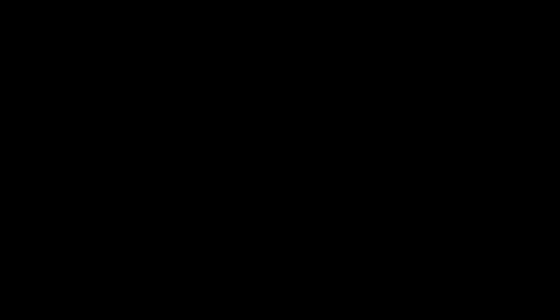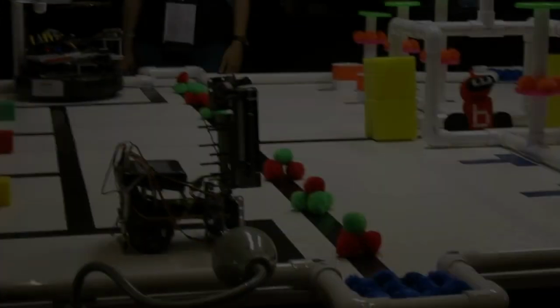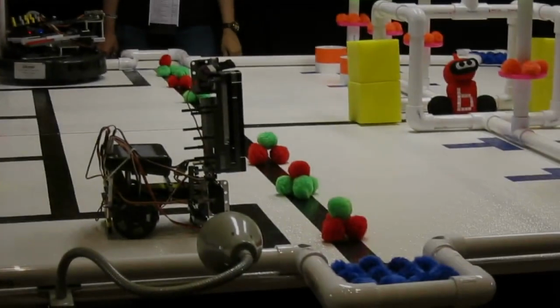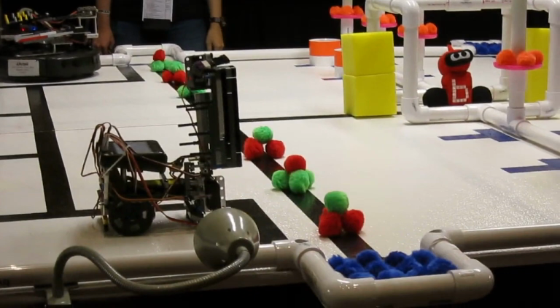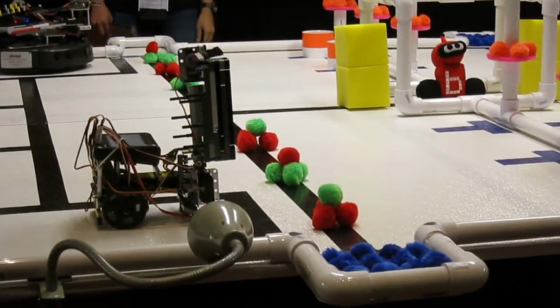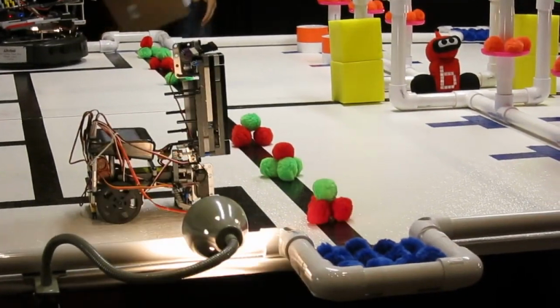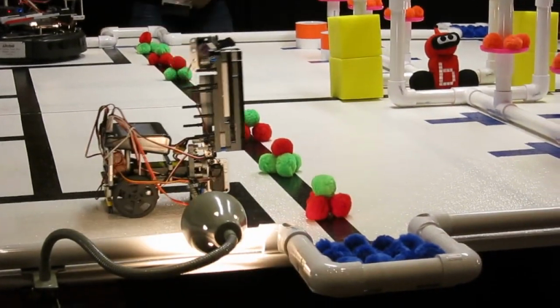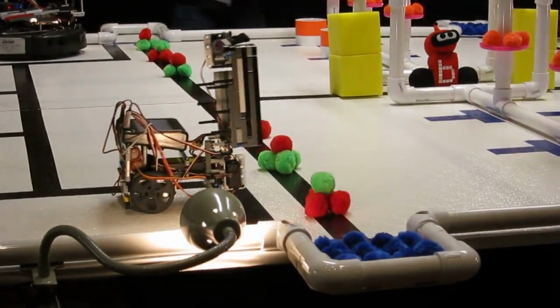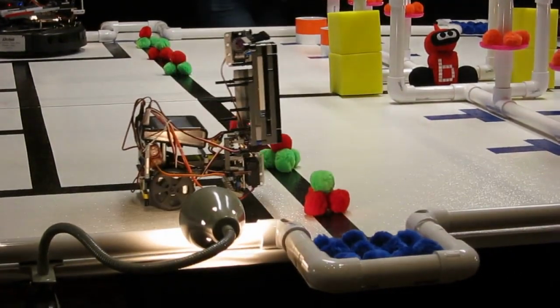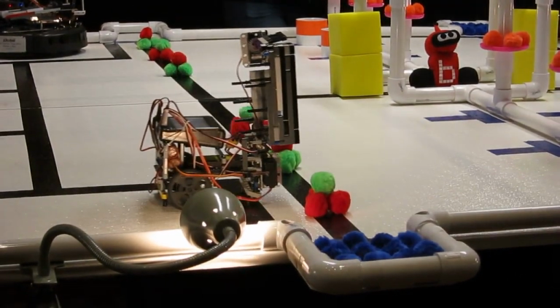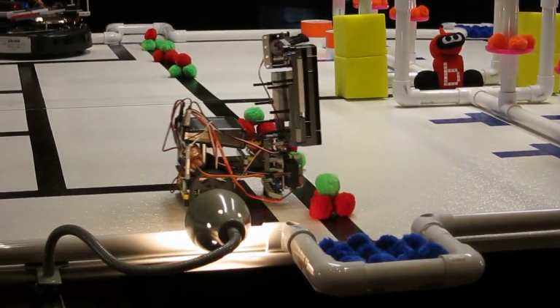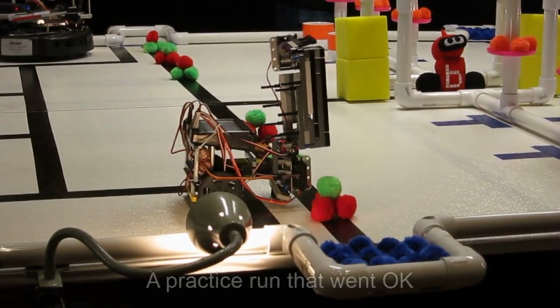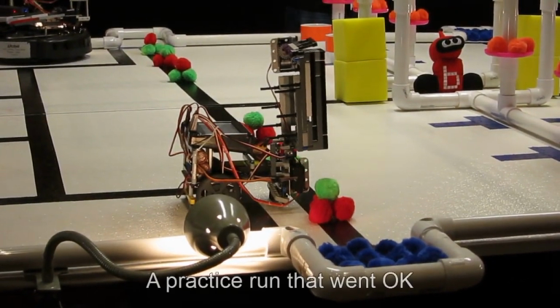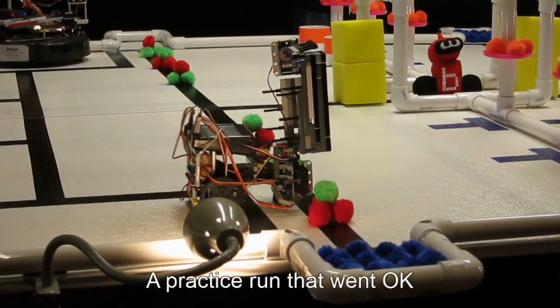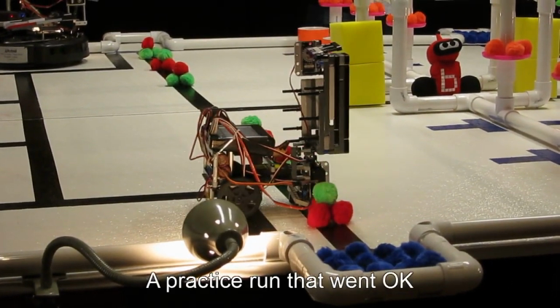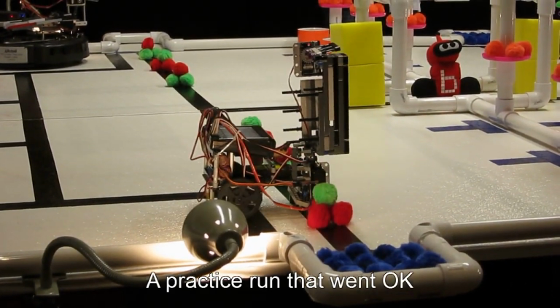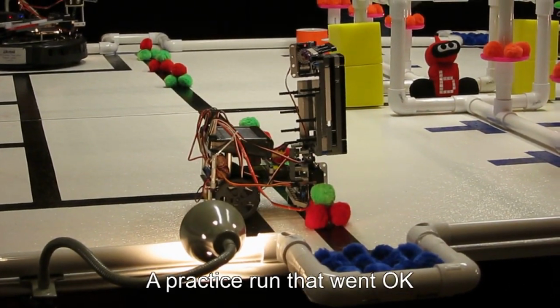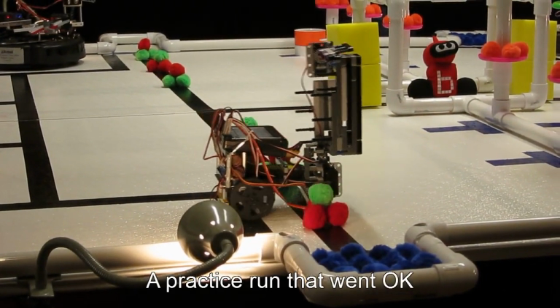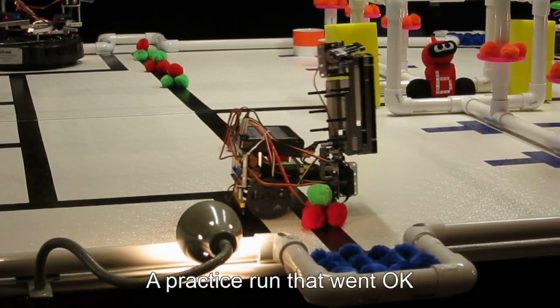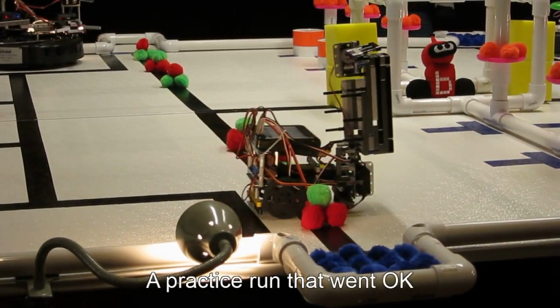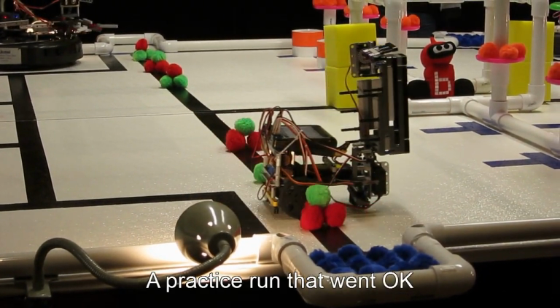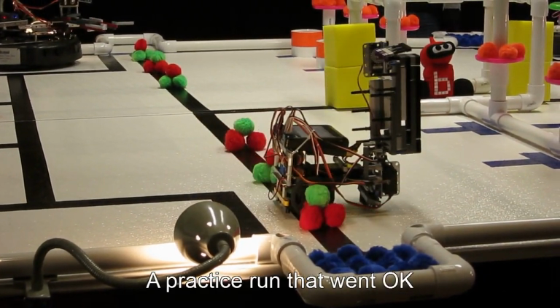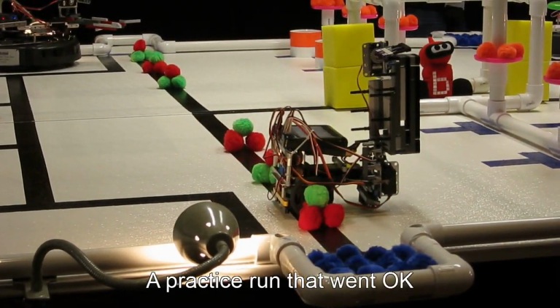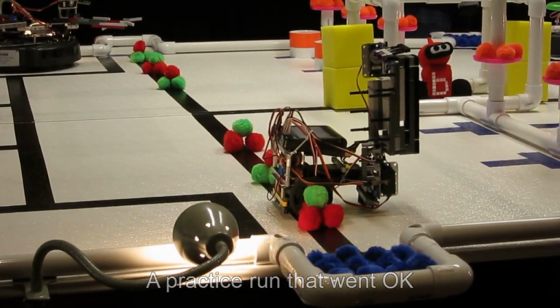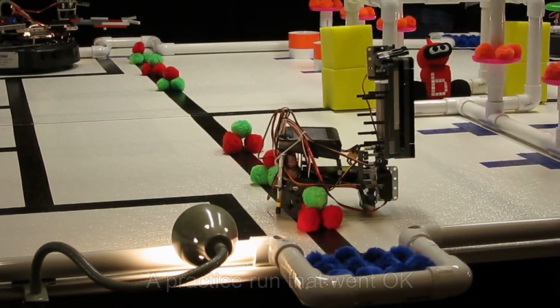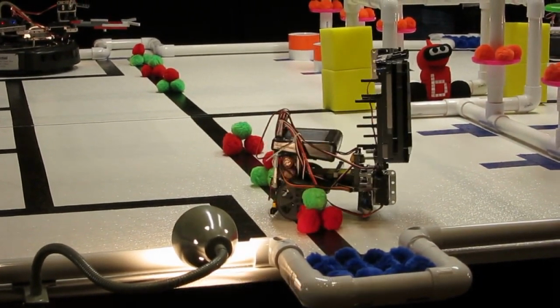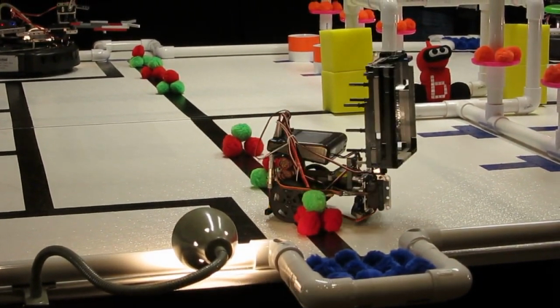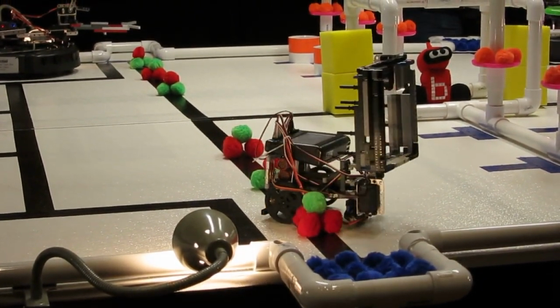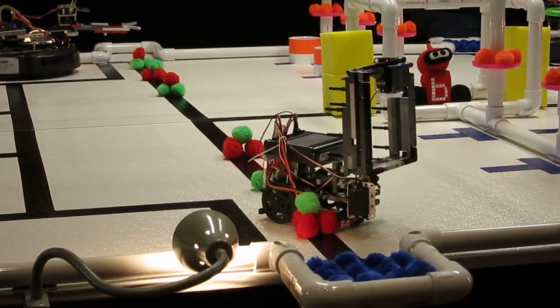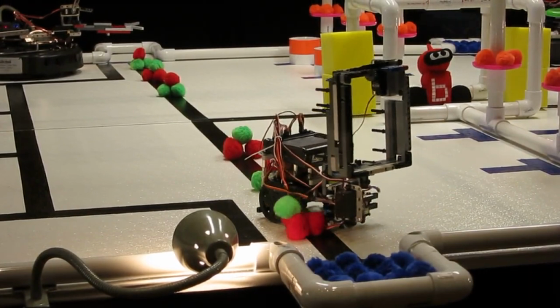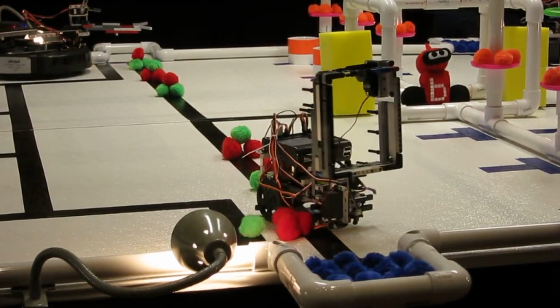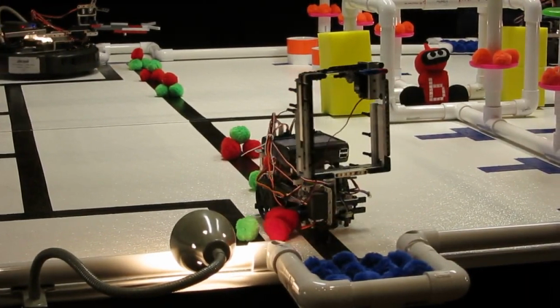A double — very interesting — little swing arm. Wait, what?